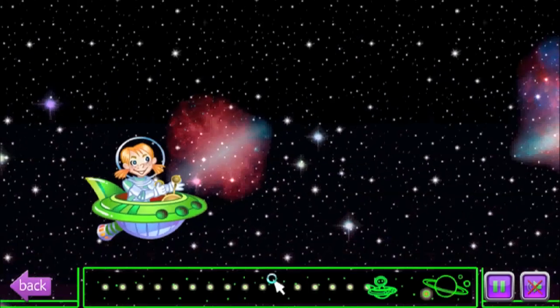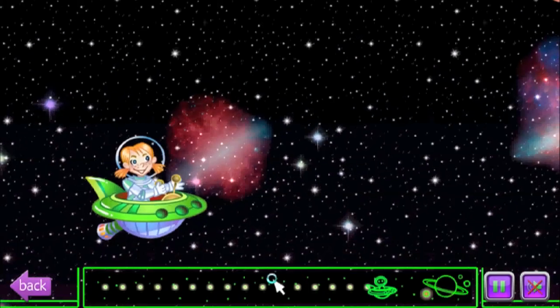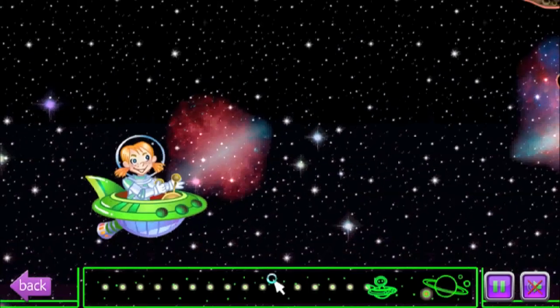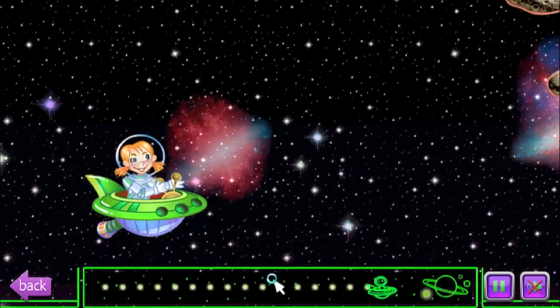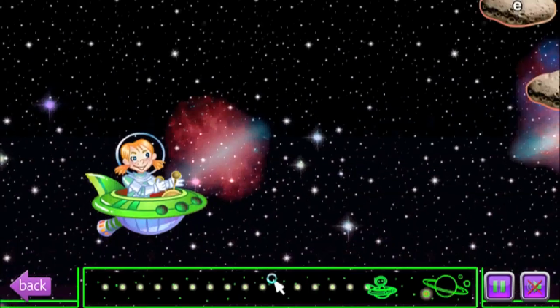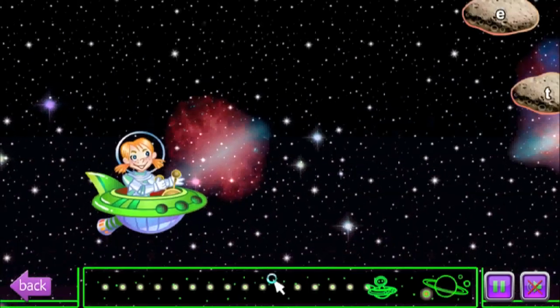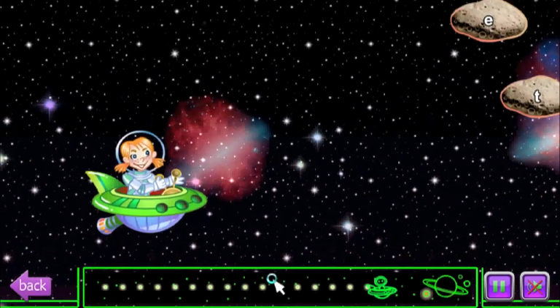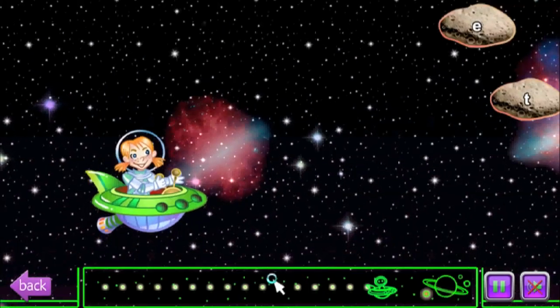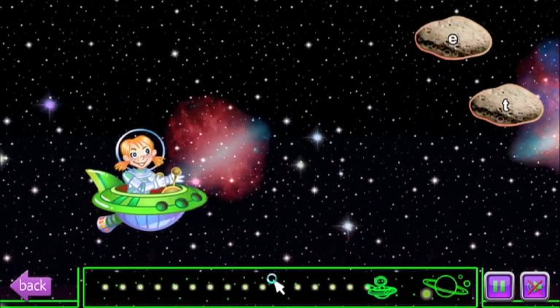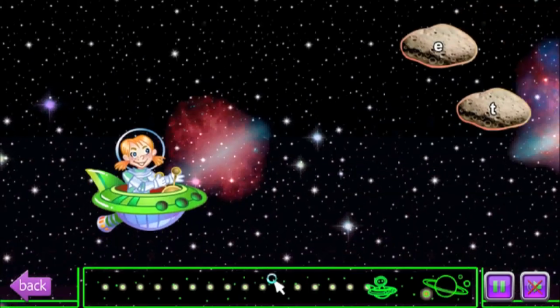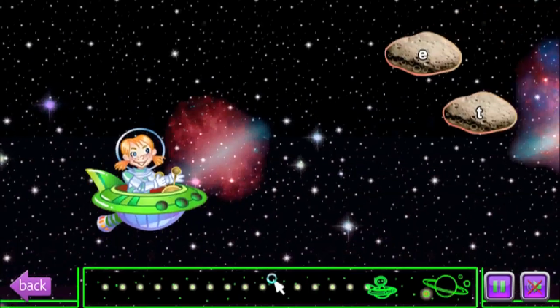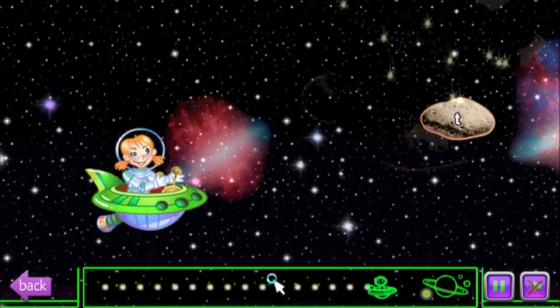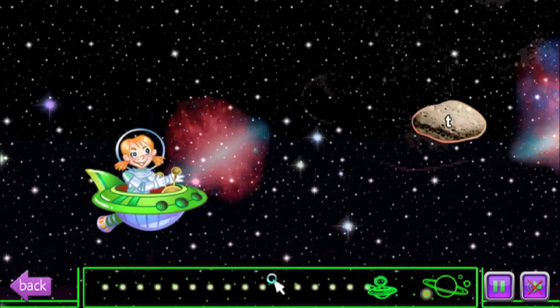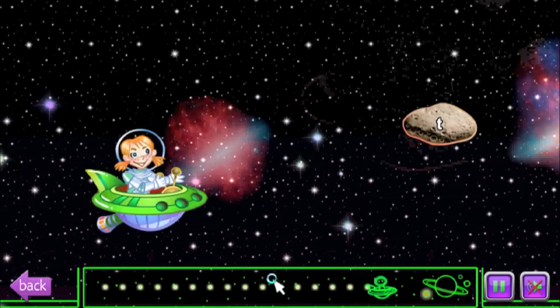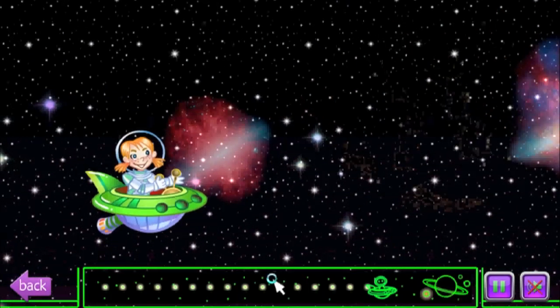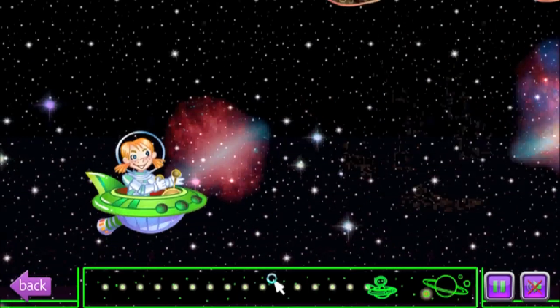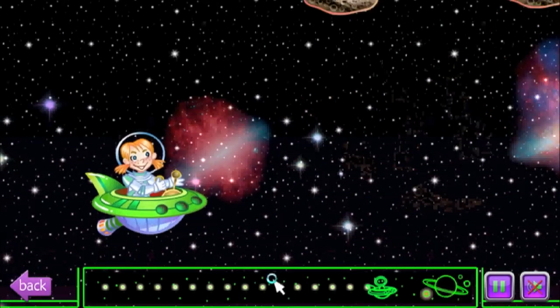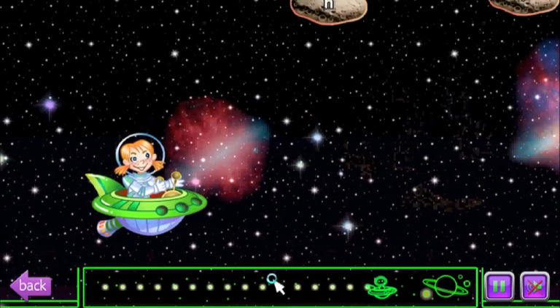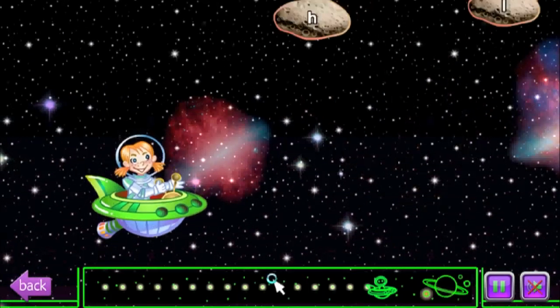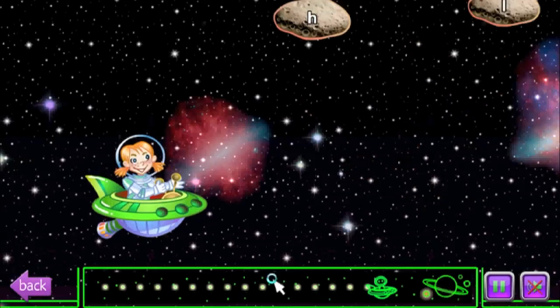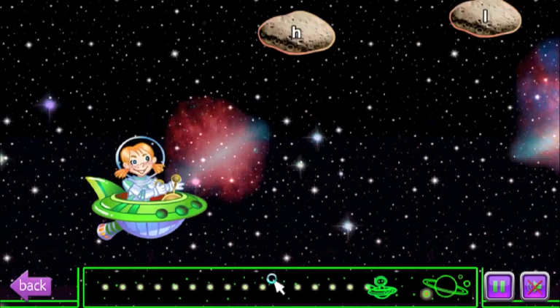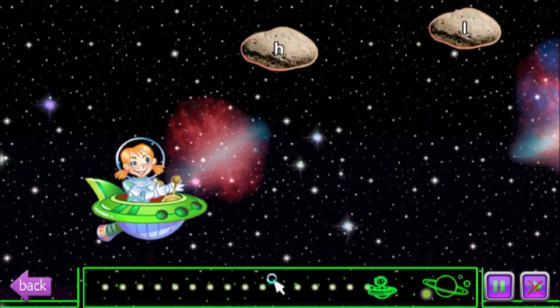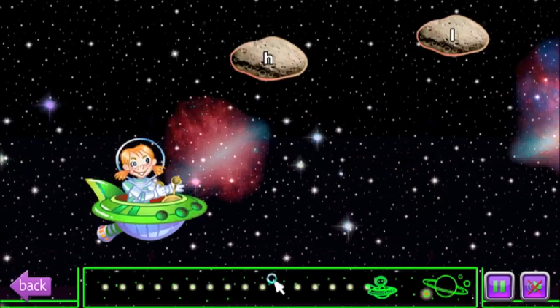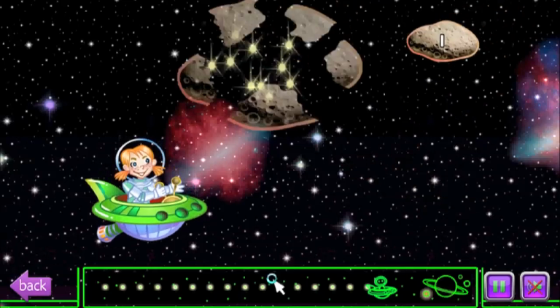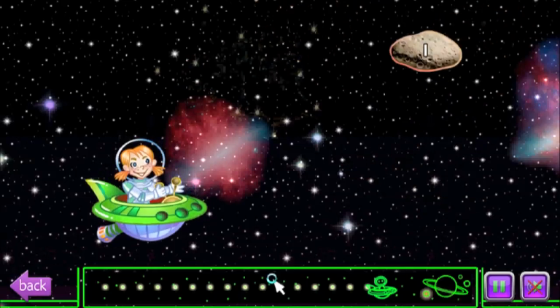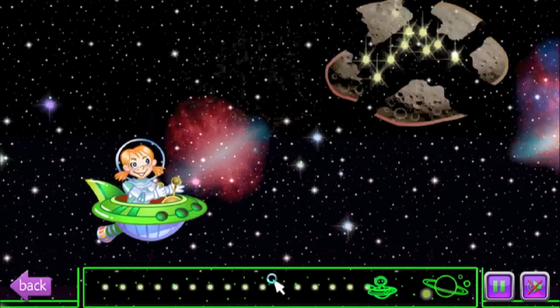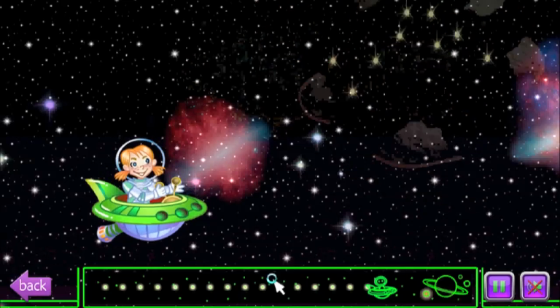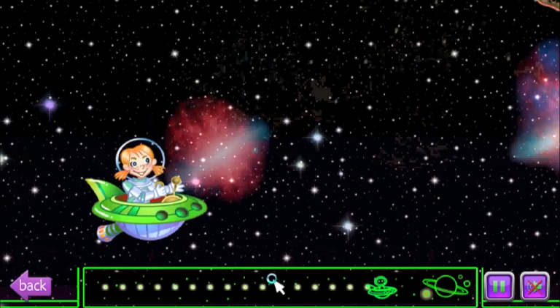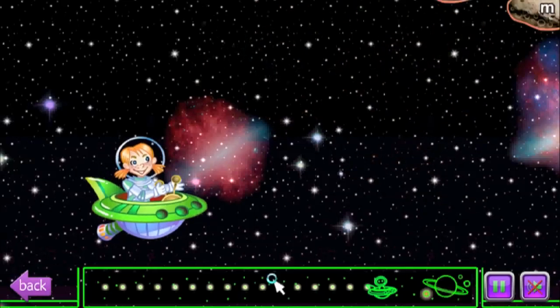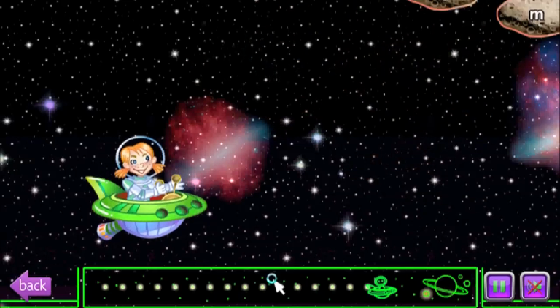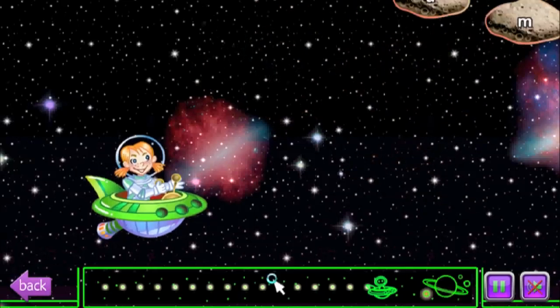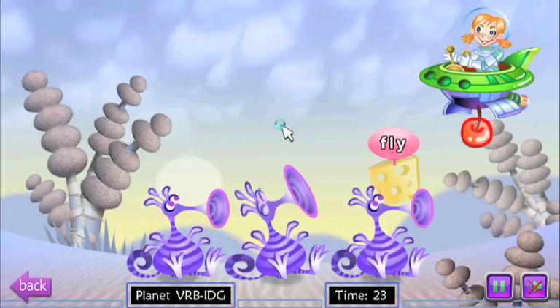Now they've kind of changed the model and asteroids are approaching. And if one gets too close, it'll hit us and we lose points.